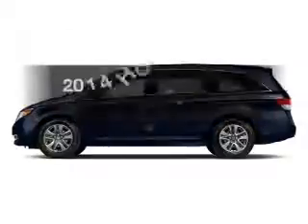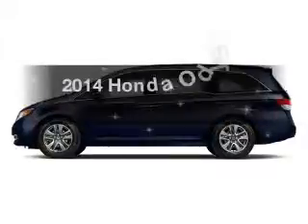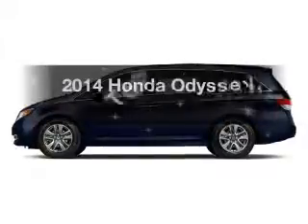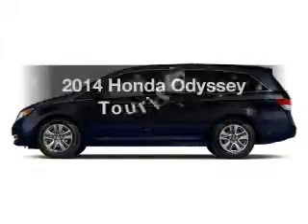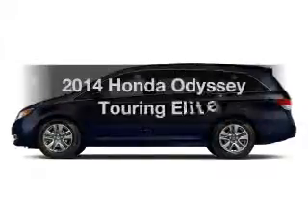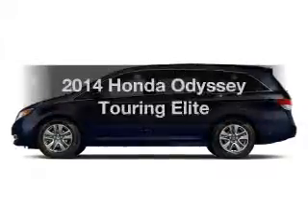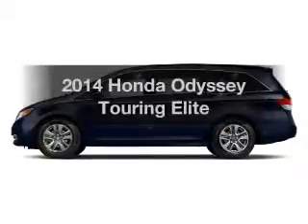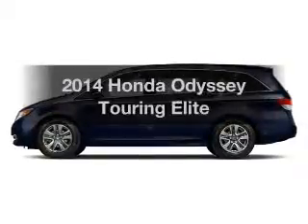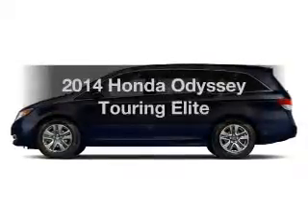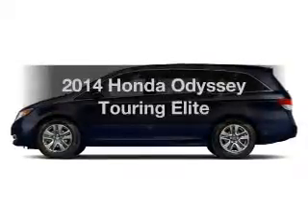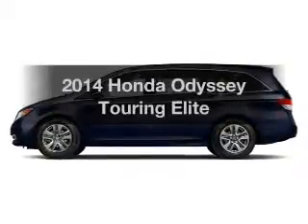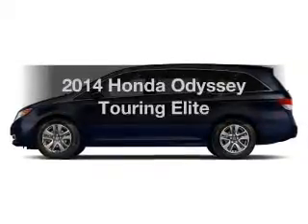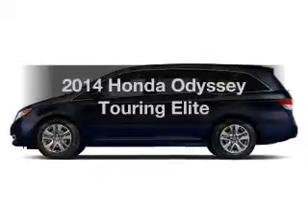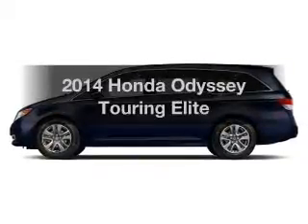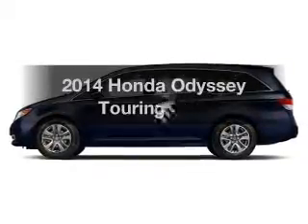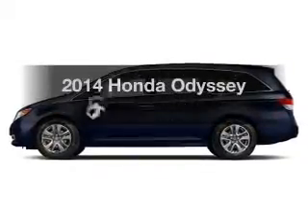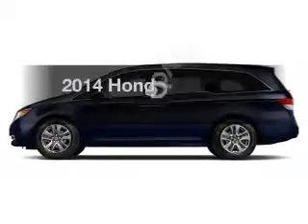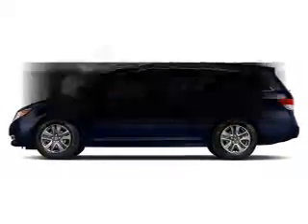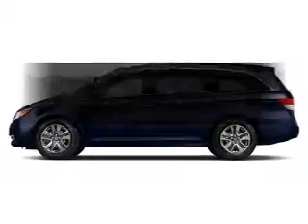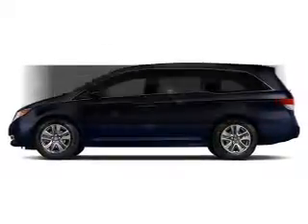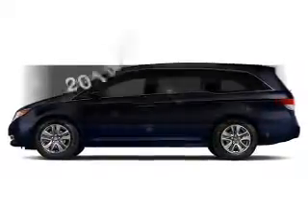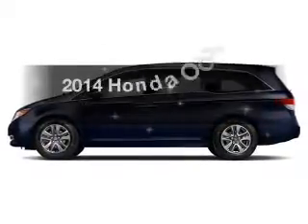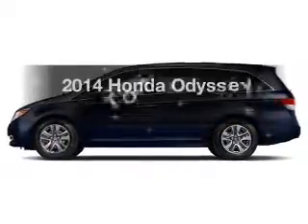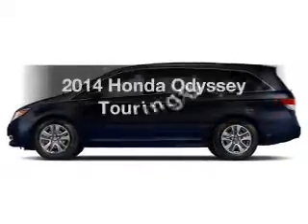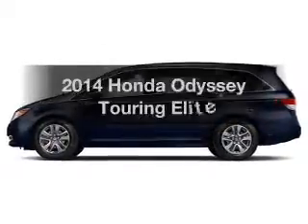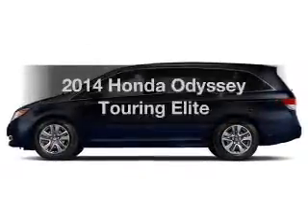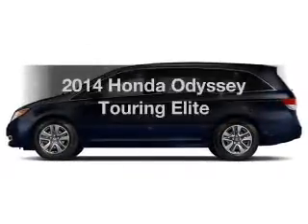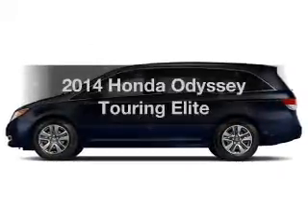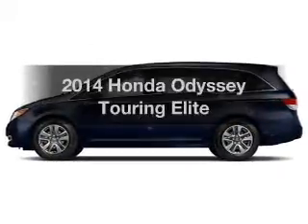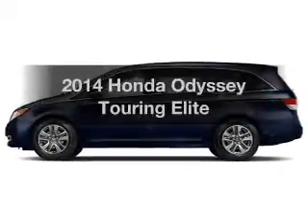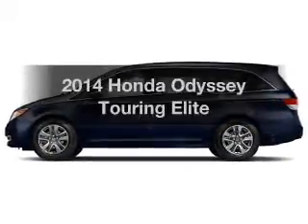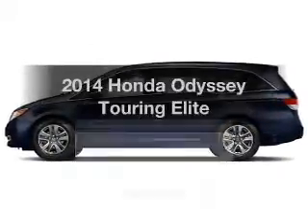Introducing the 2014 Honda Odyssey. This is the set of wheels you've been looking for.